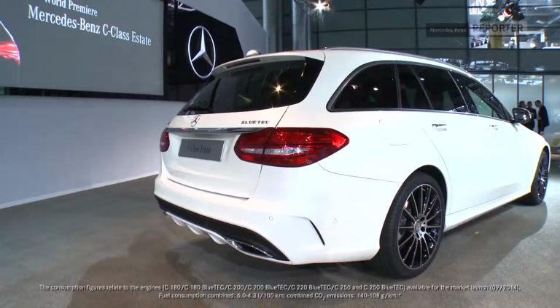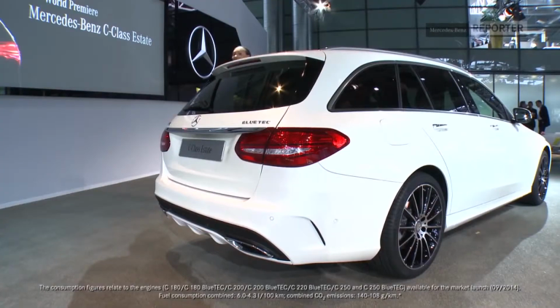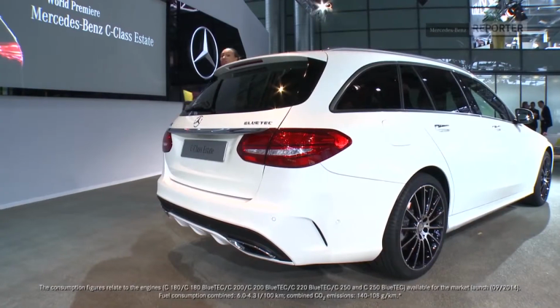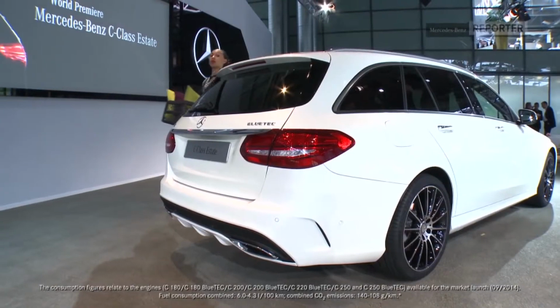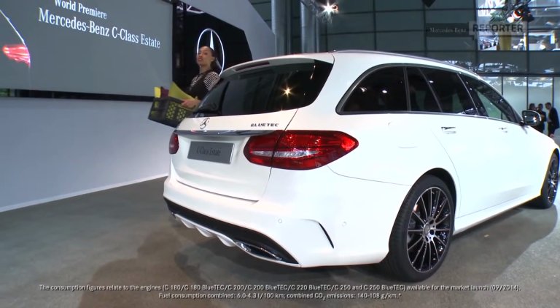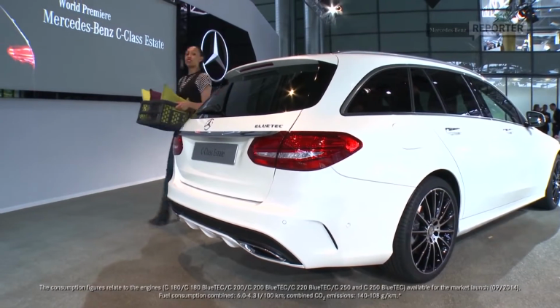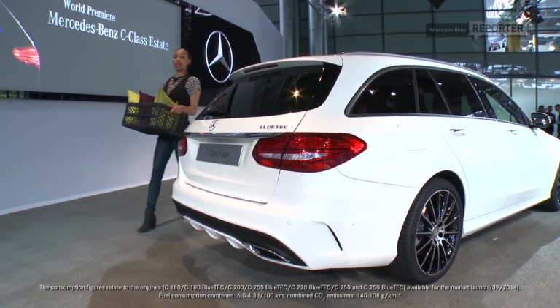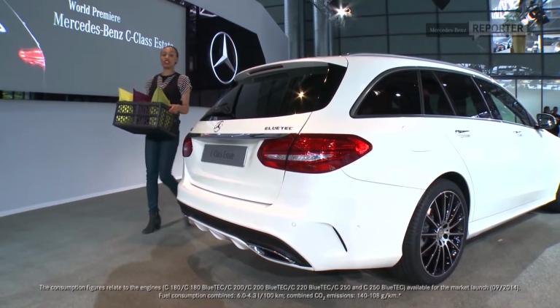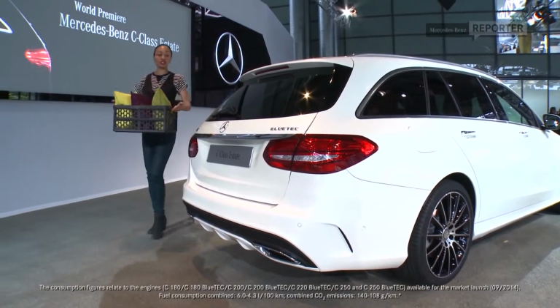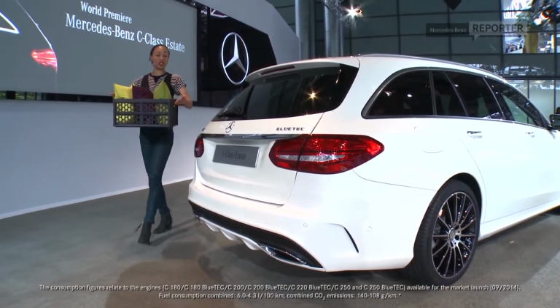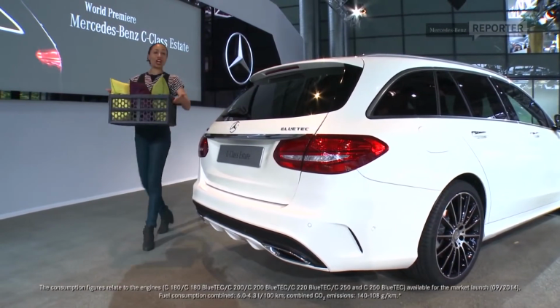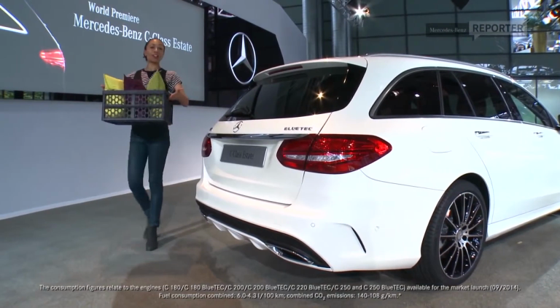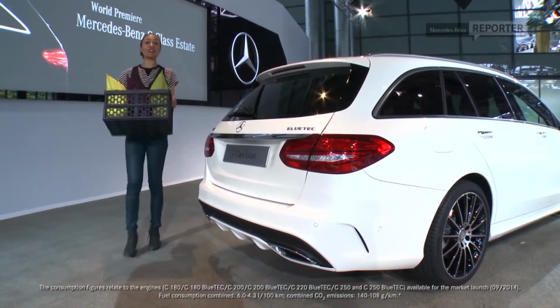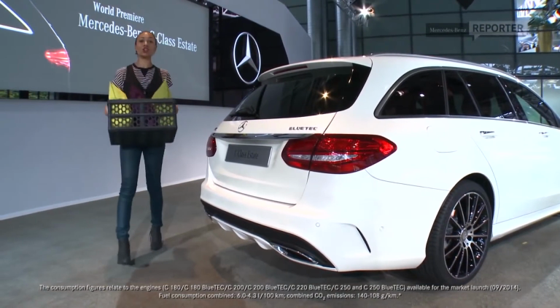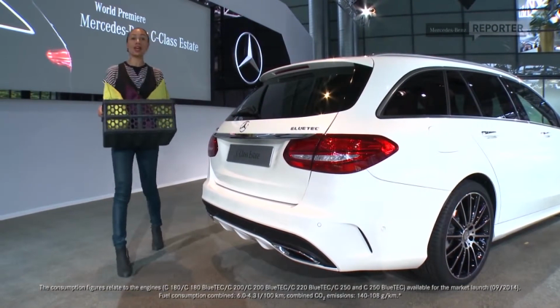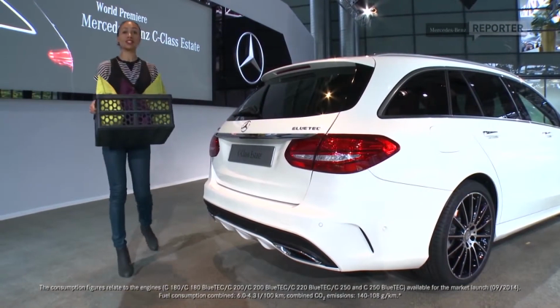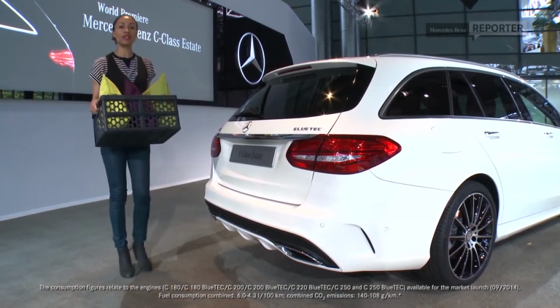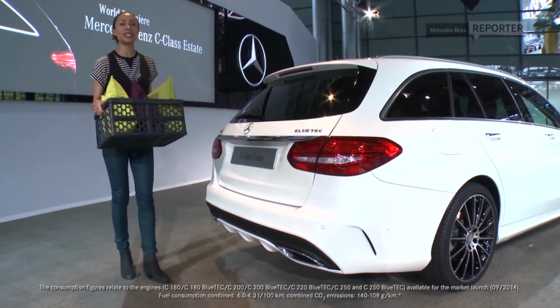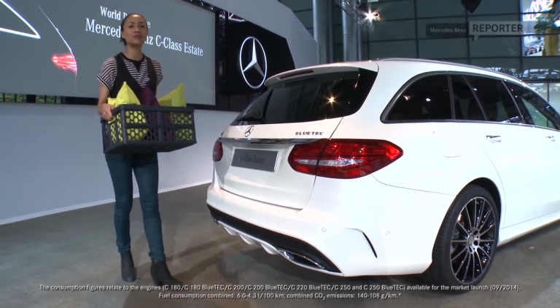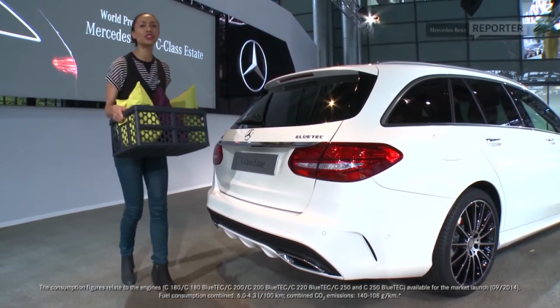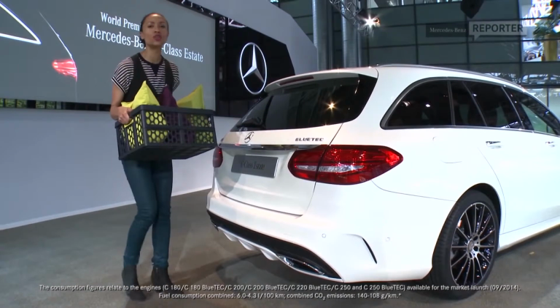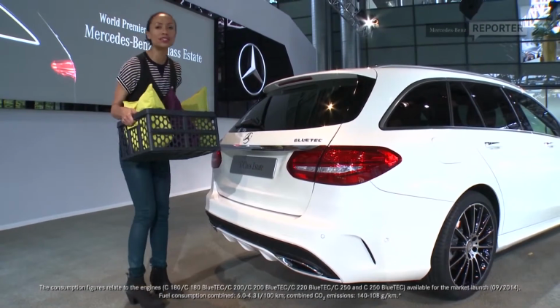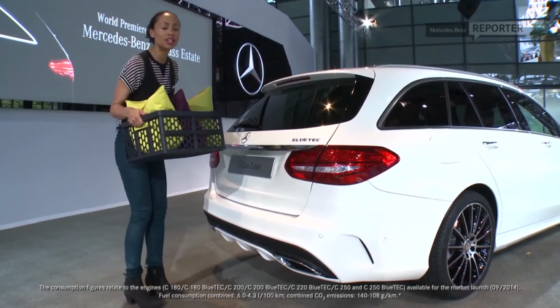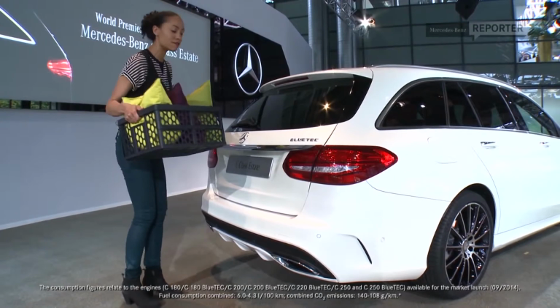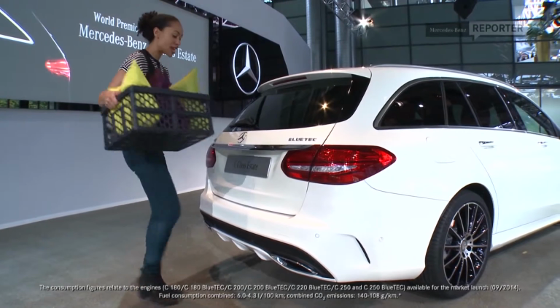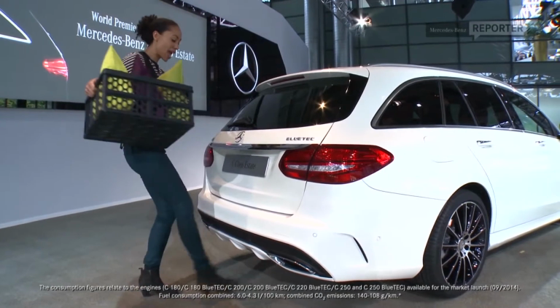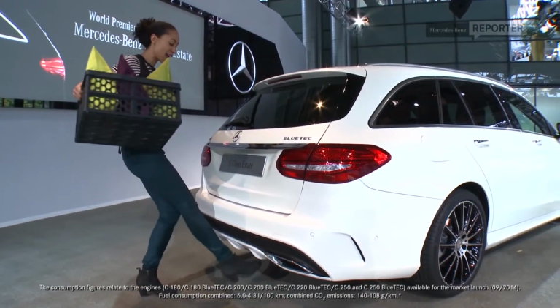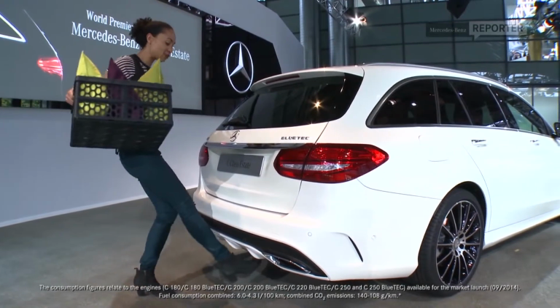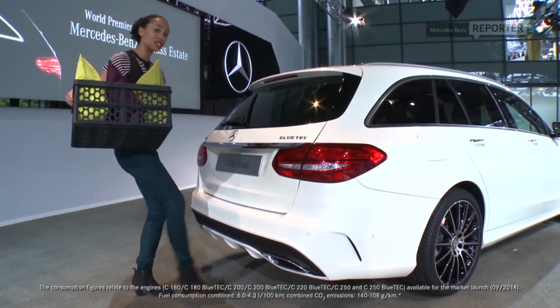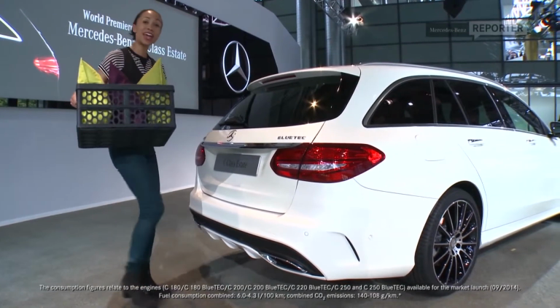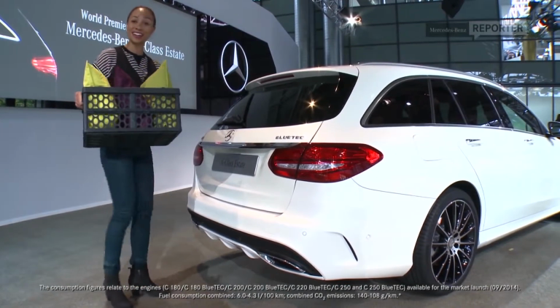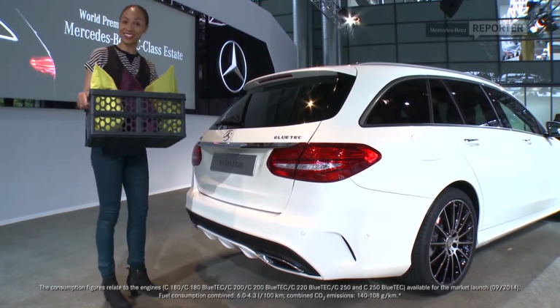You all know the situation — you've been shopping and have no hands-free. This feature you're going to love: hands-free access.